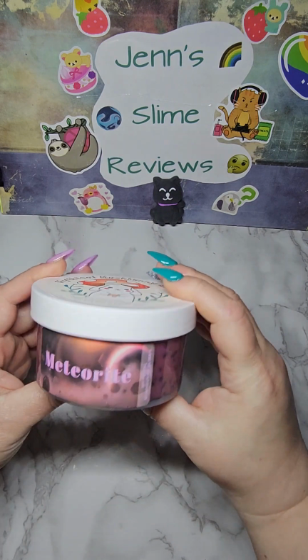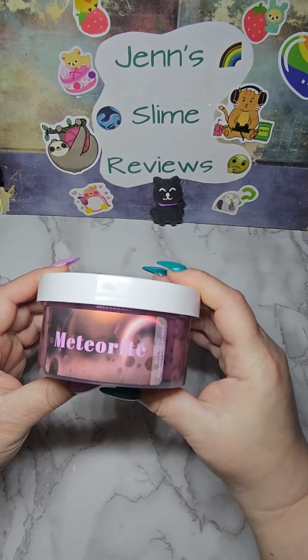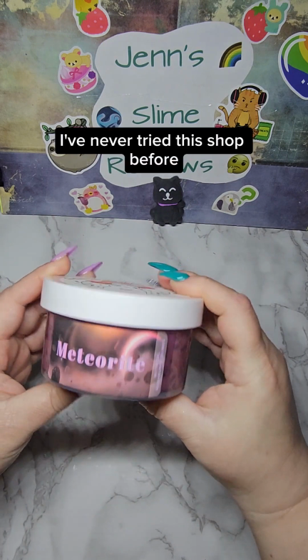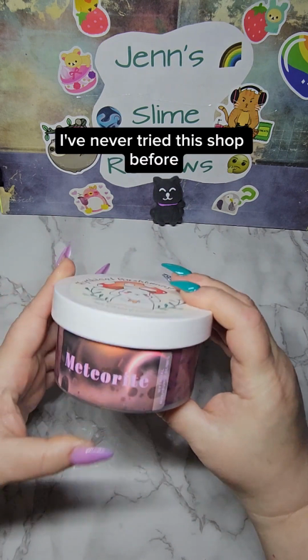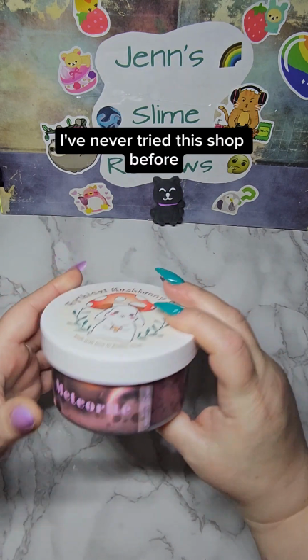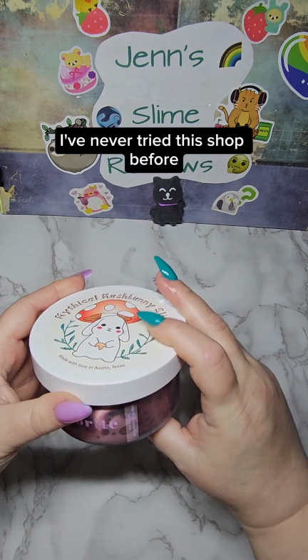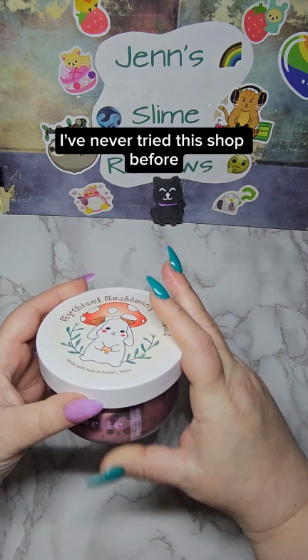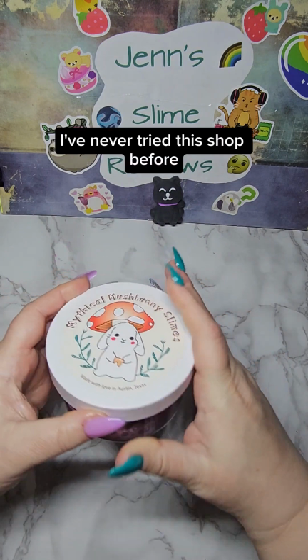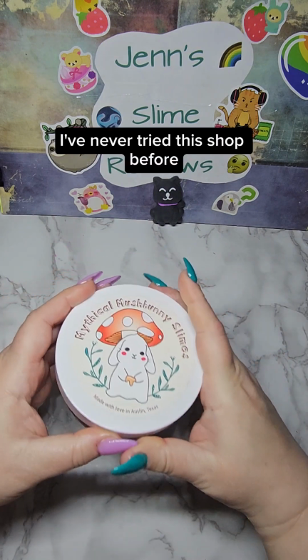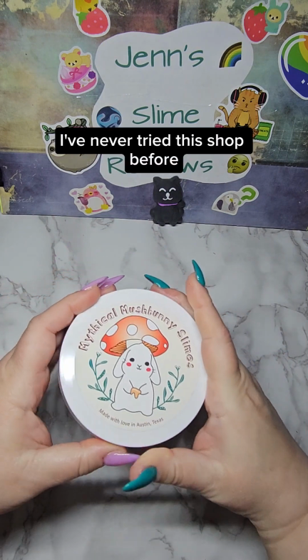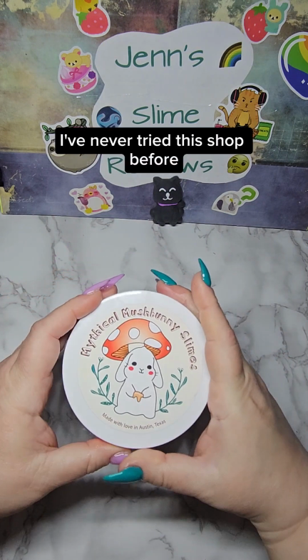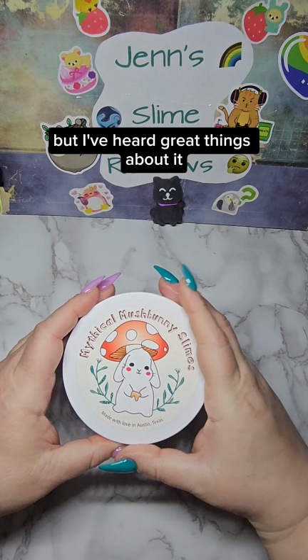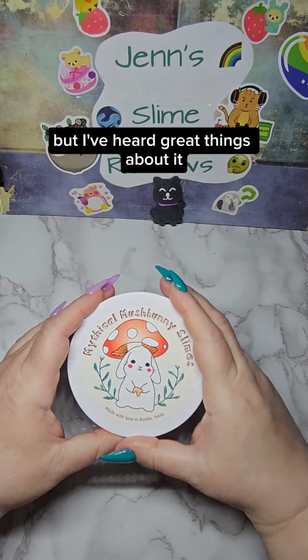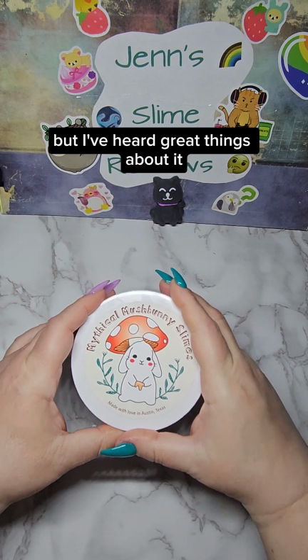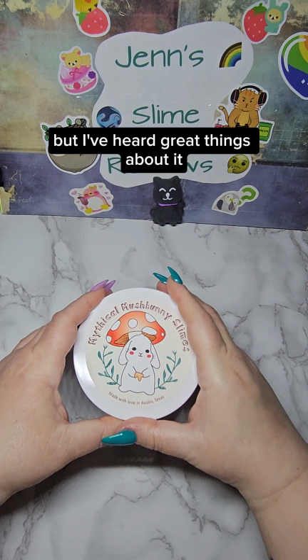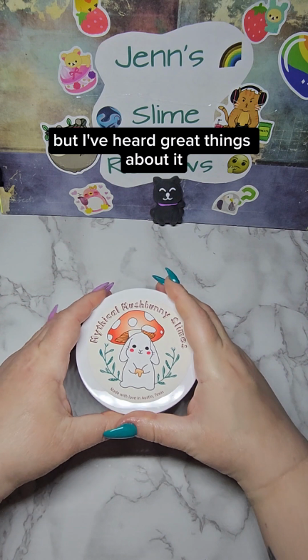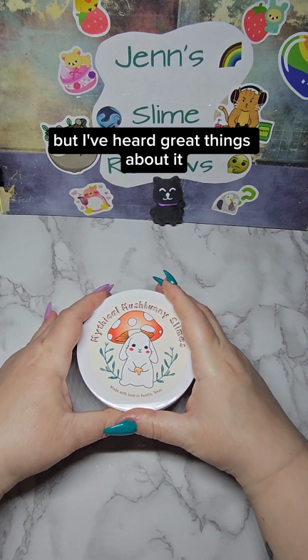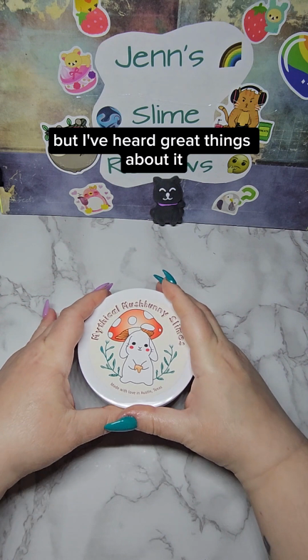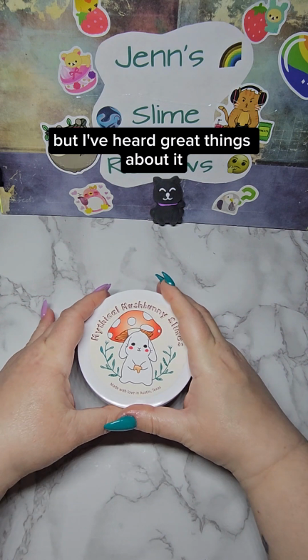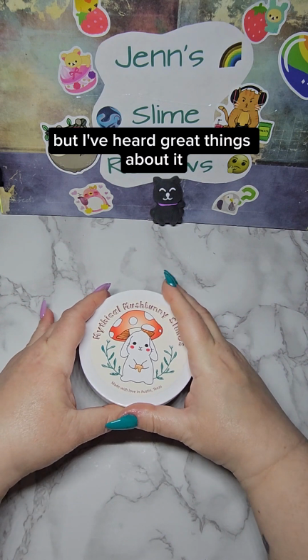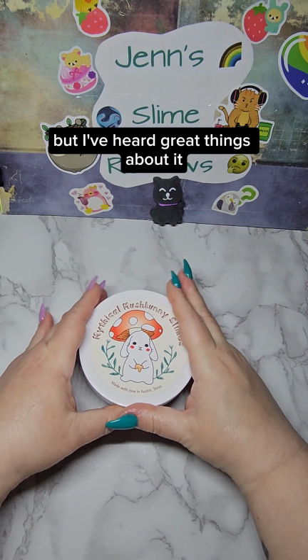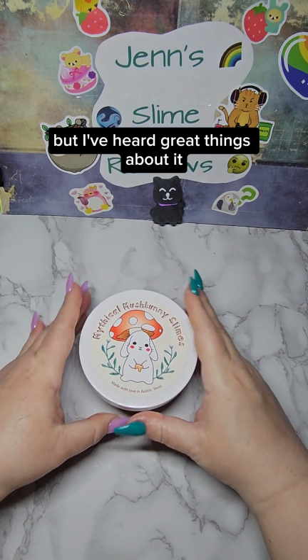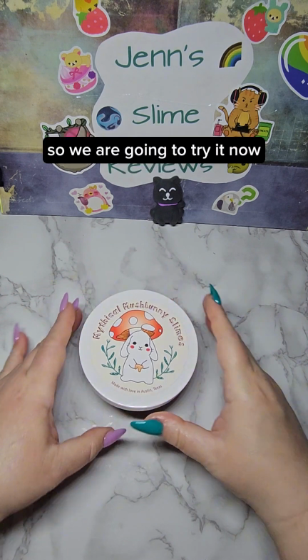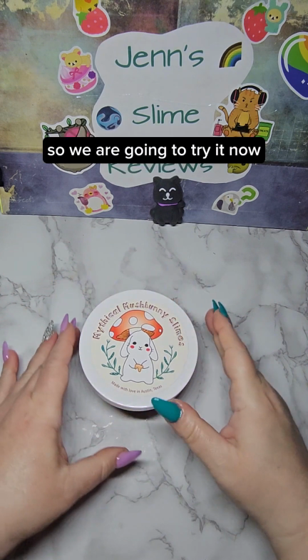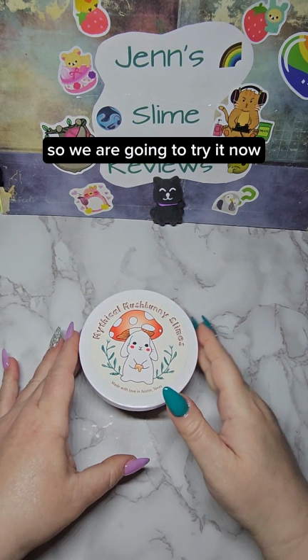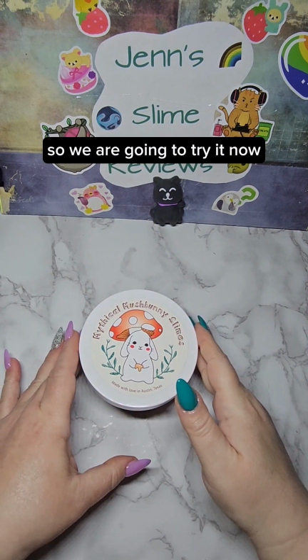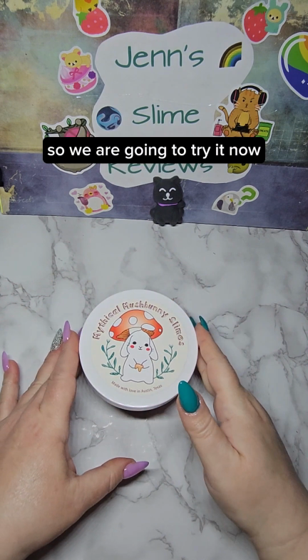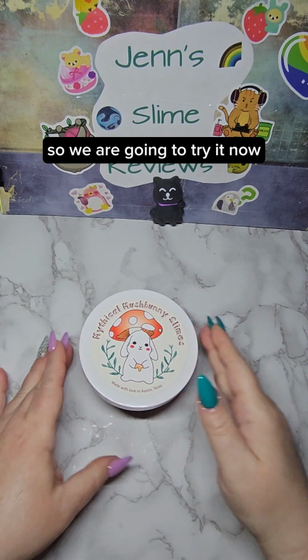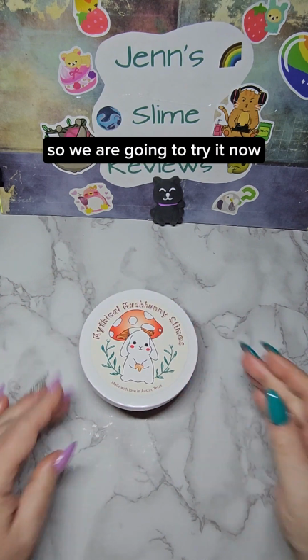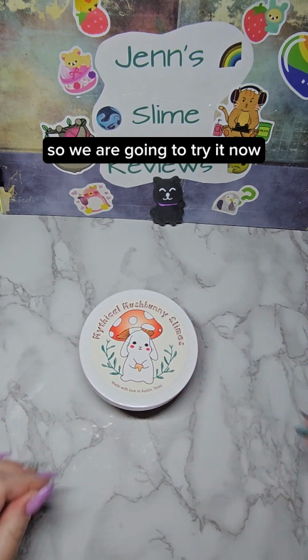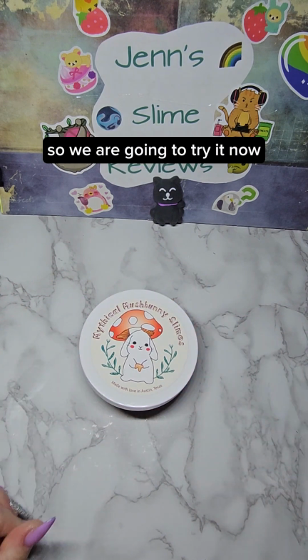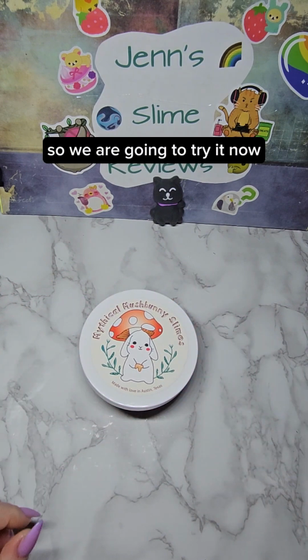I've never tried this shop before, but I've heard great things about it, so we are going to try it.